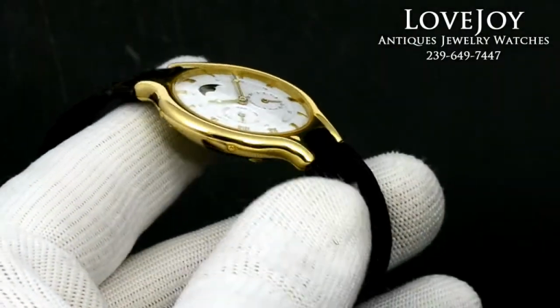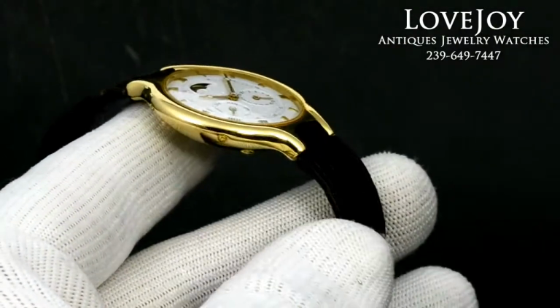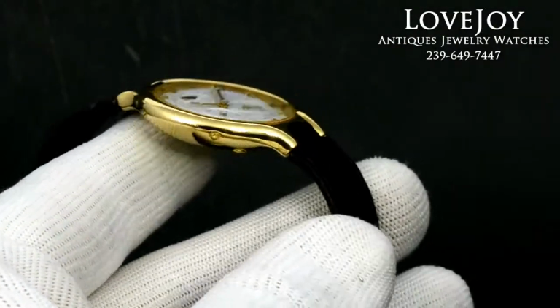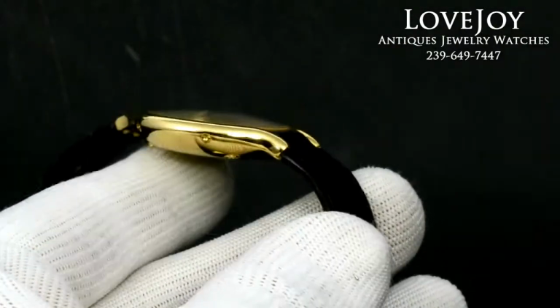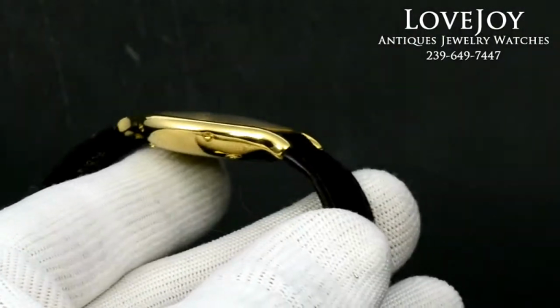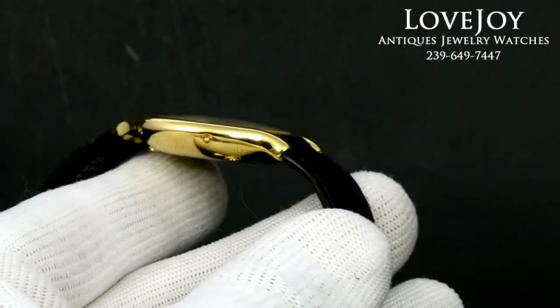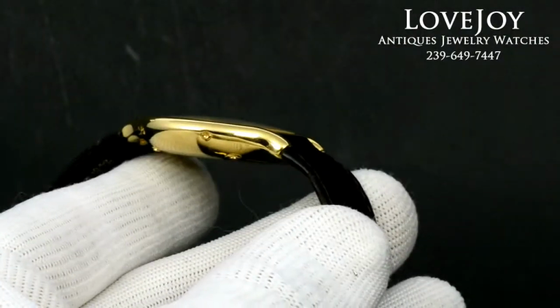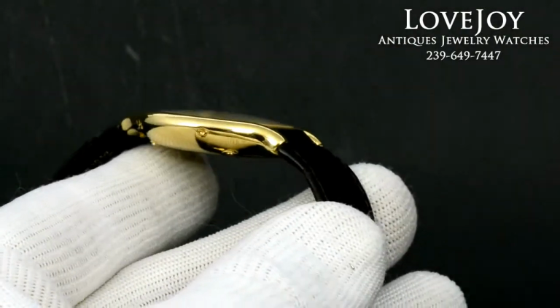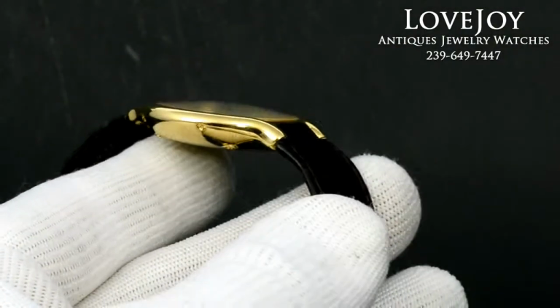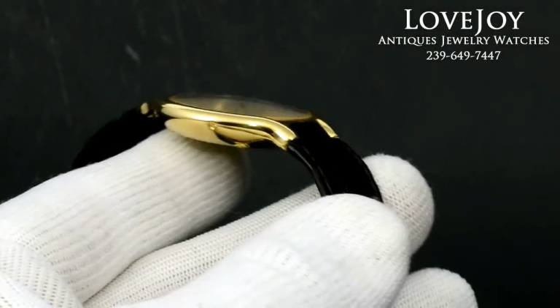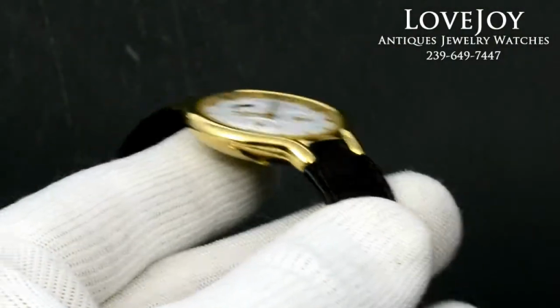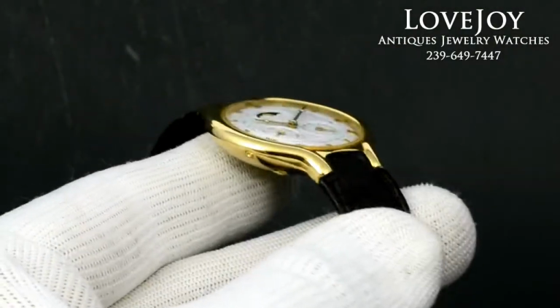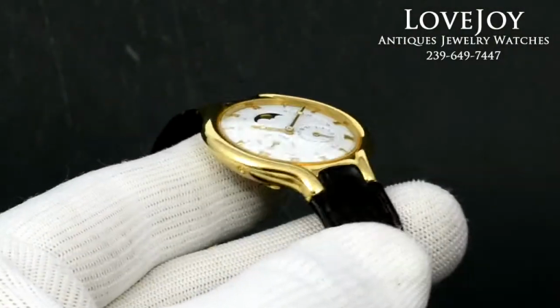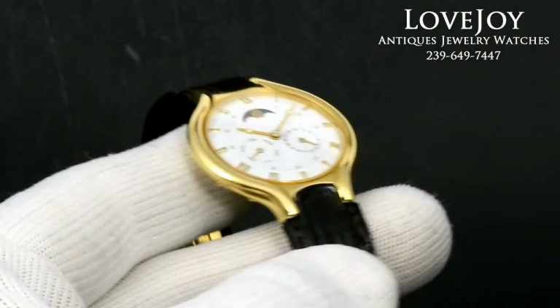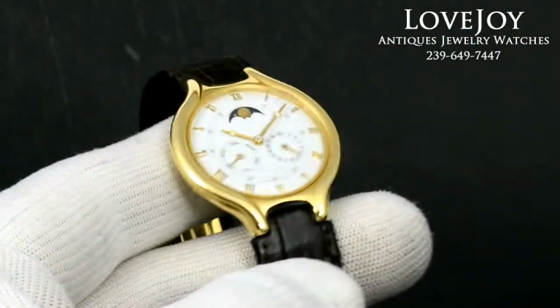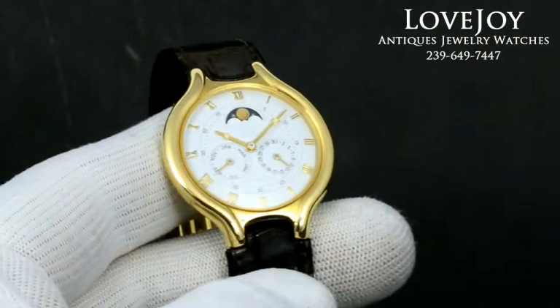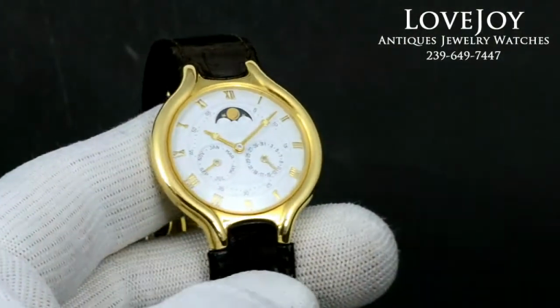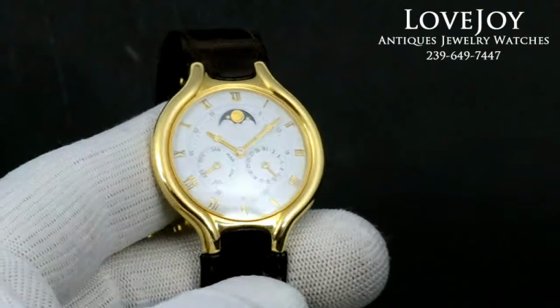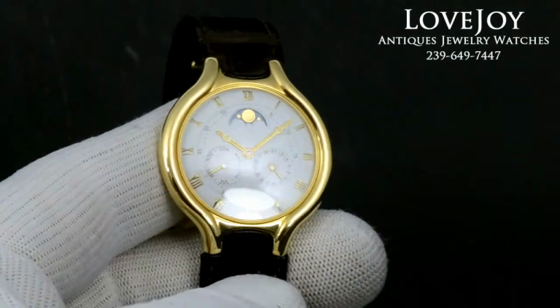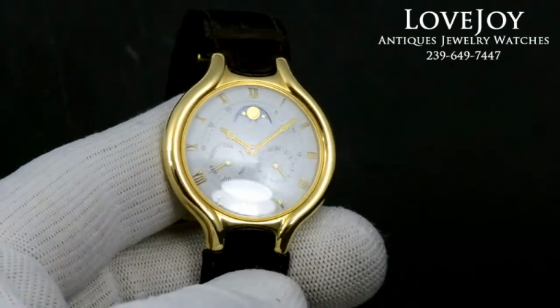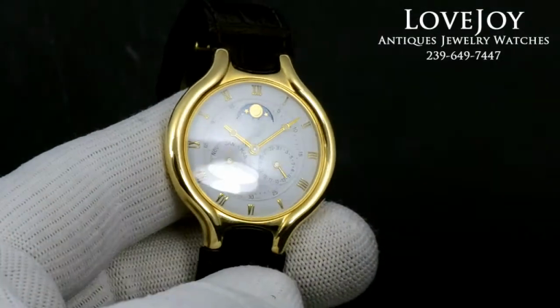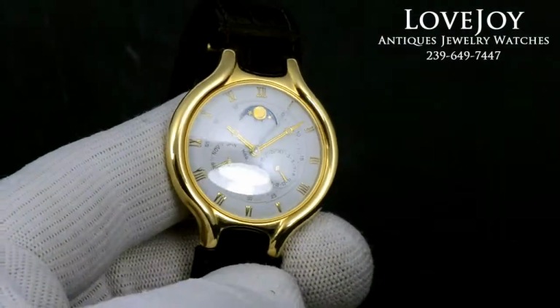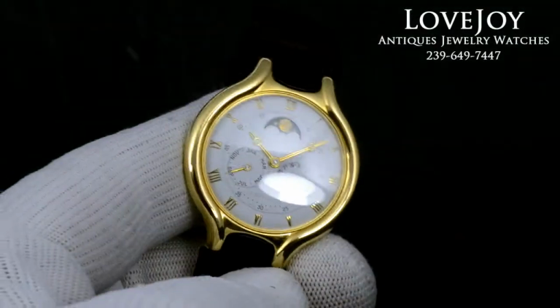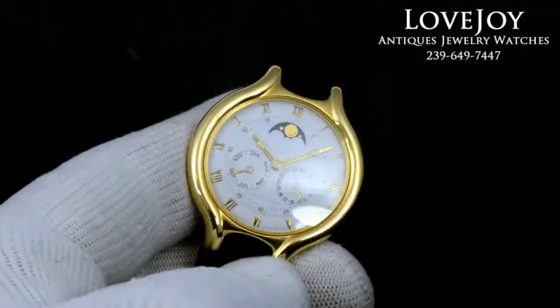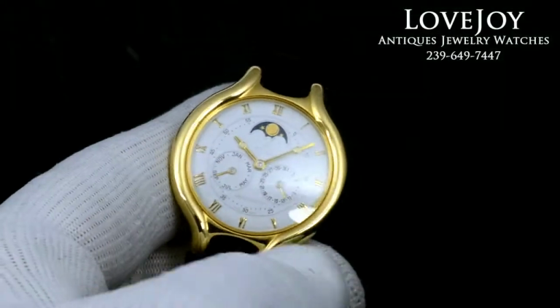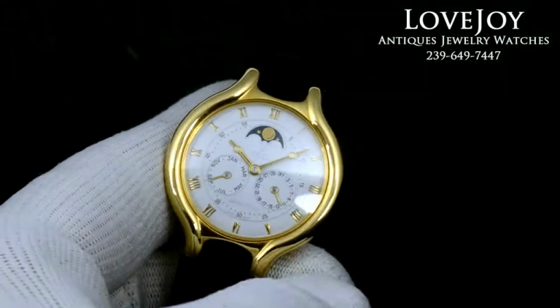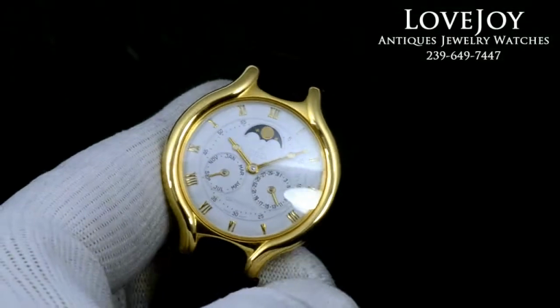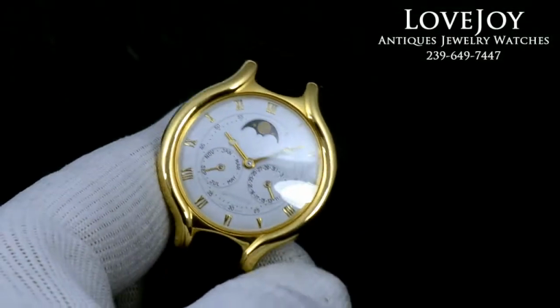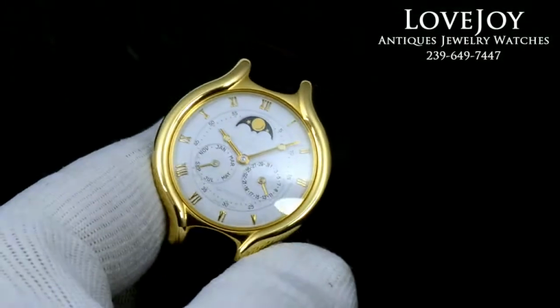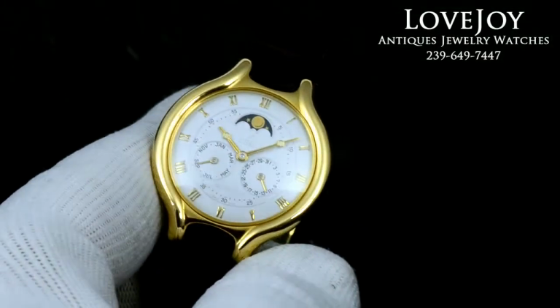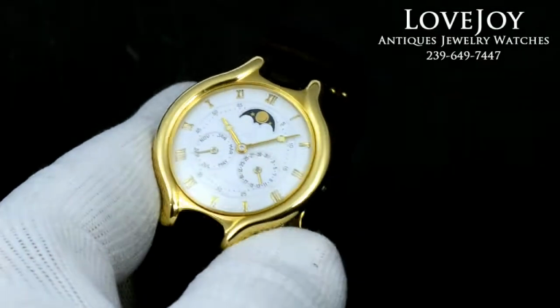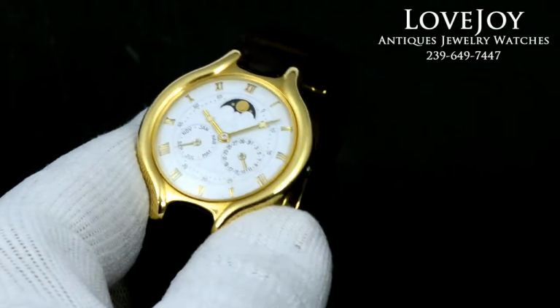It's just come back from a full service from our master watchmaker and does include a one year warranty.